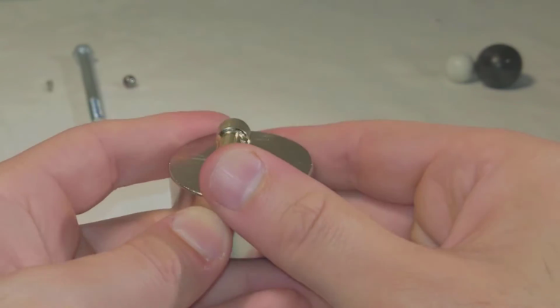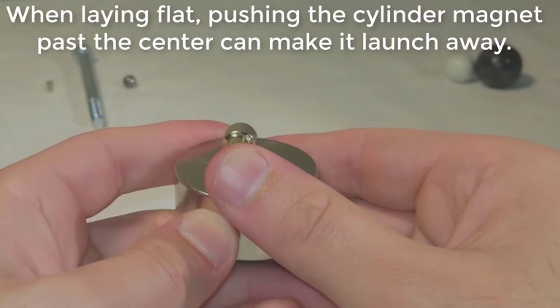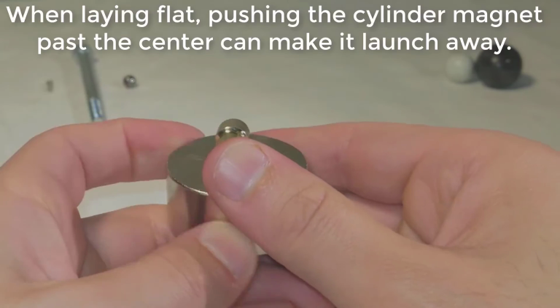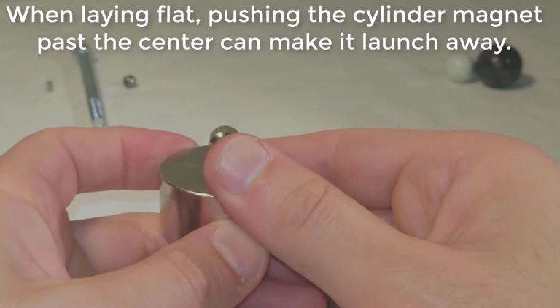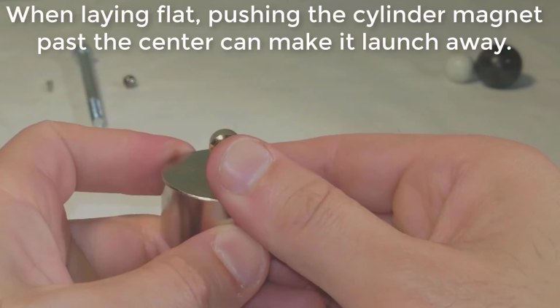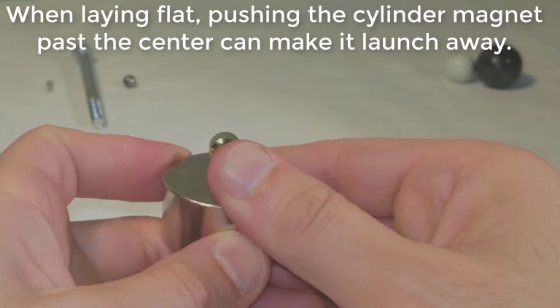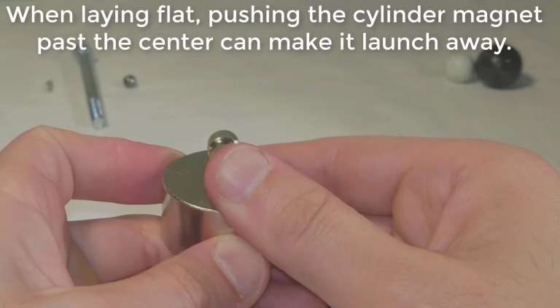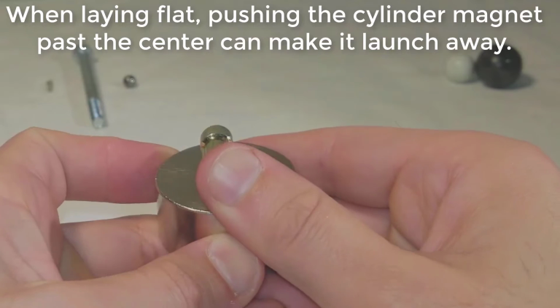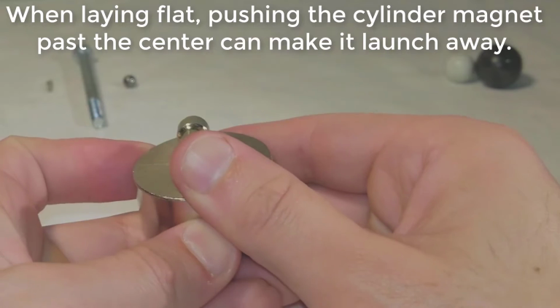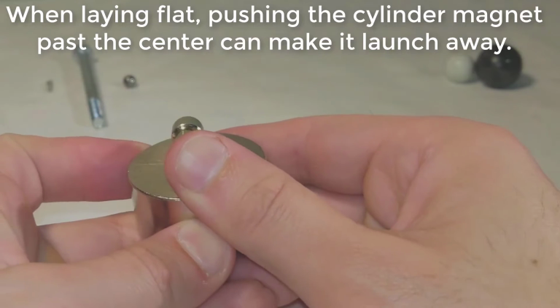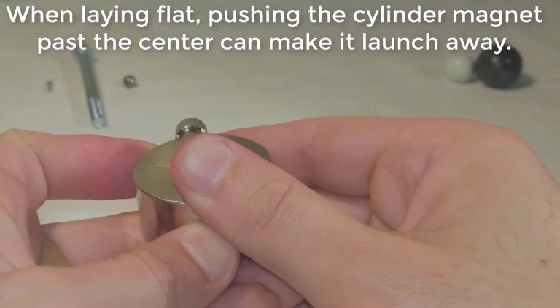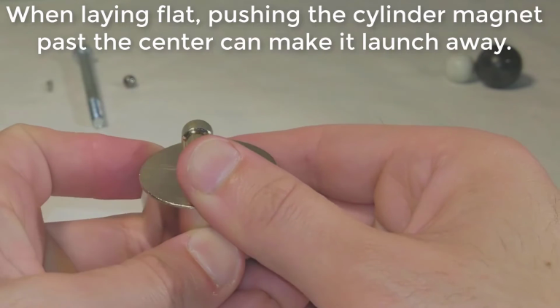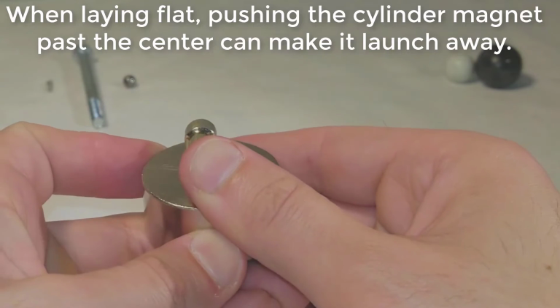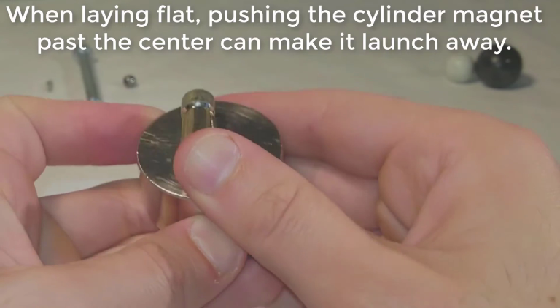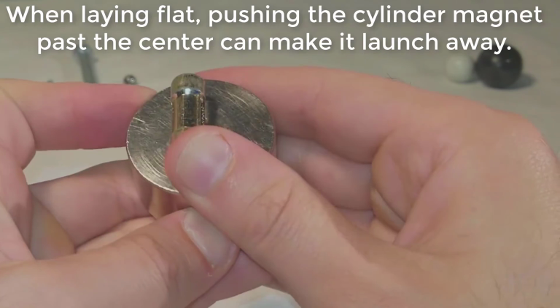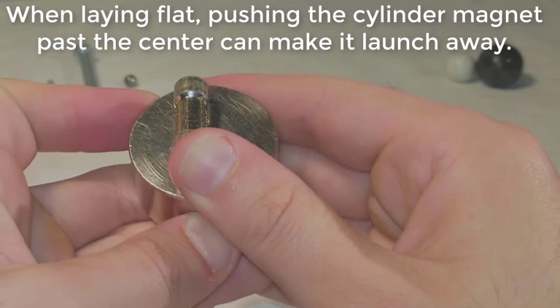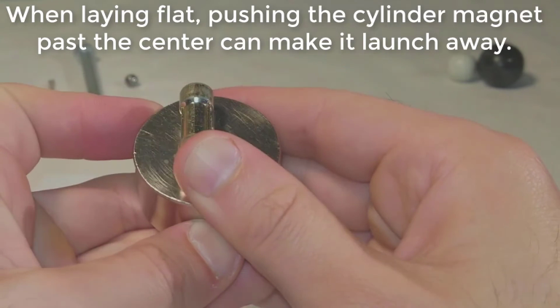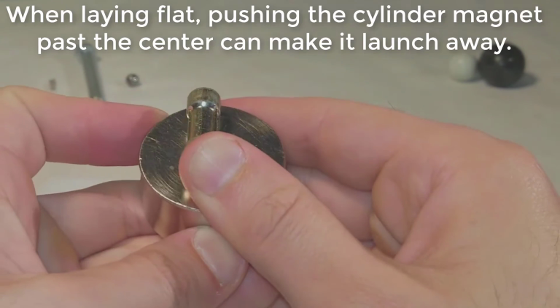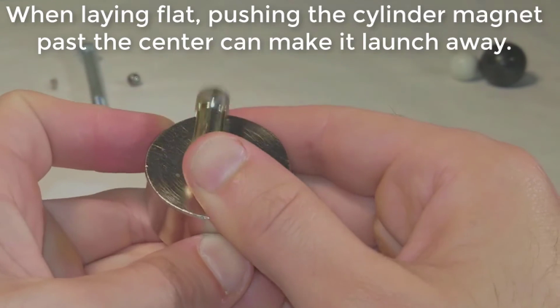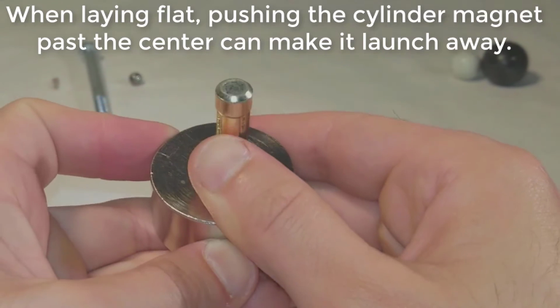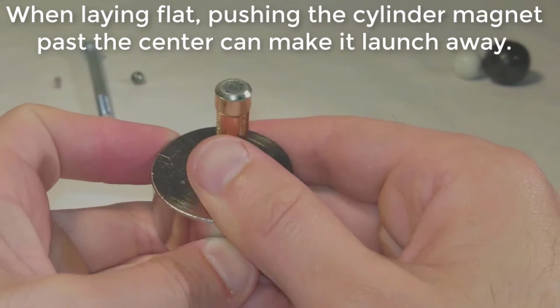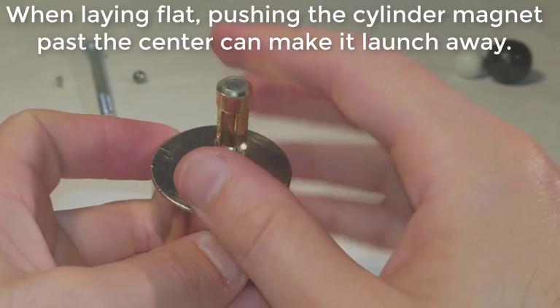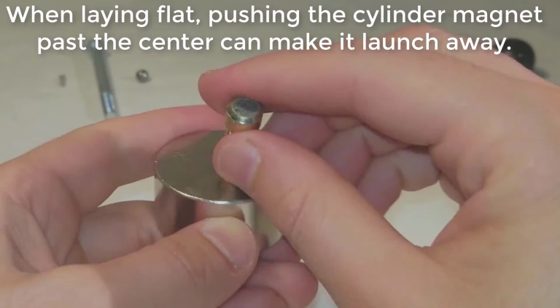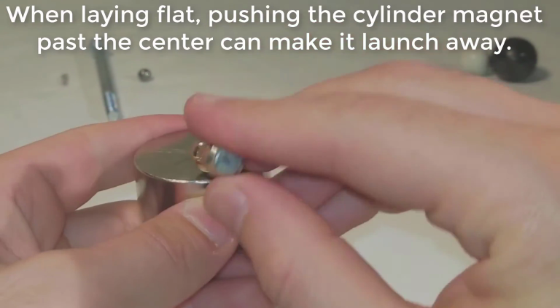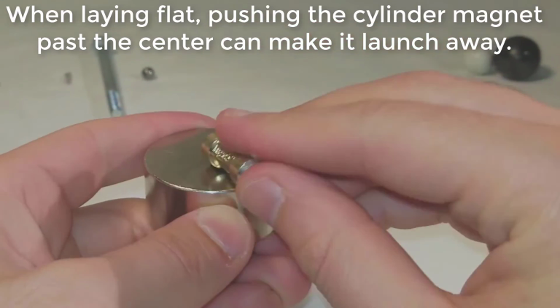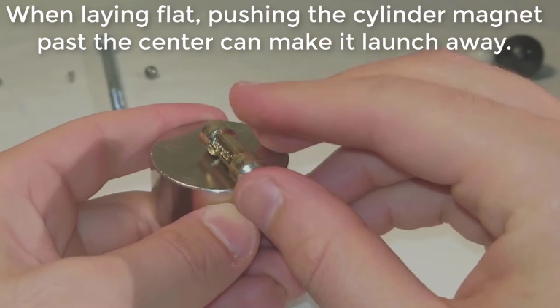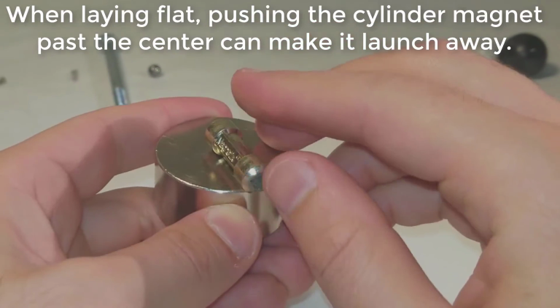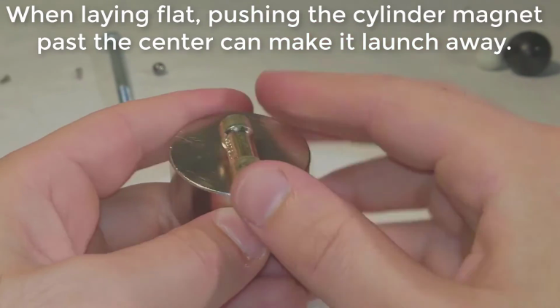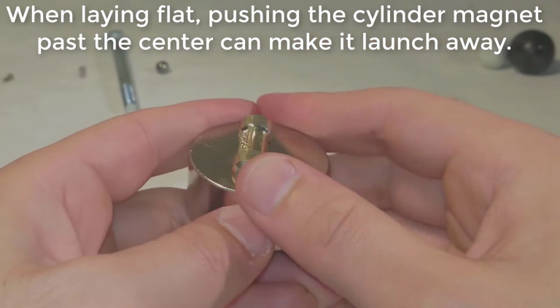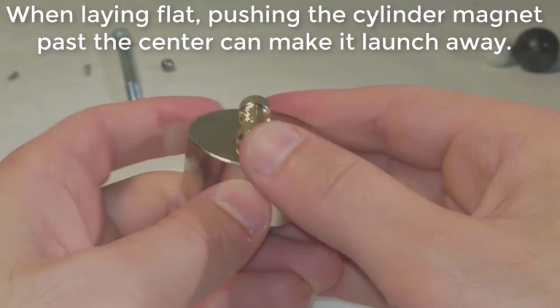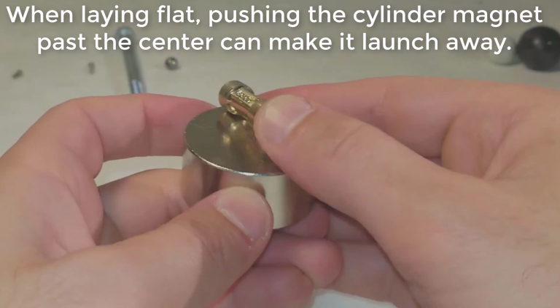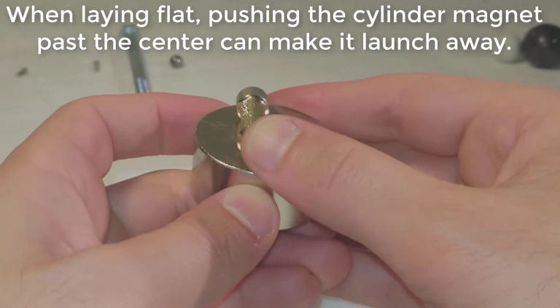When laying flat, pushing the cylinder magnet past the center can cause it to launch away.